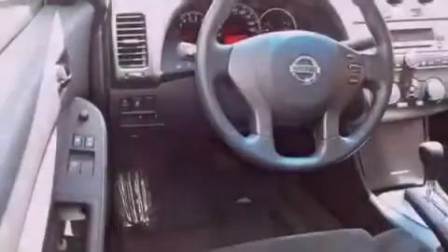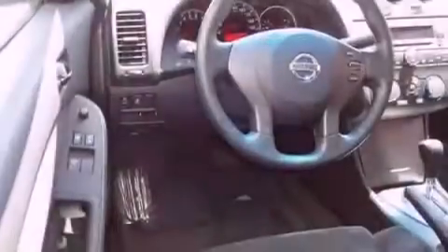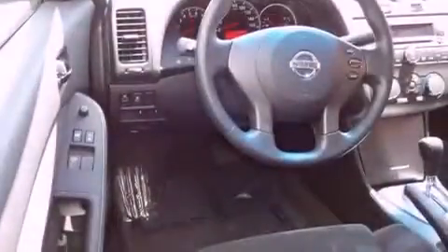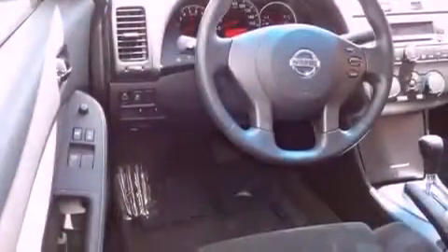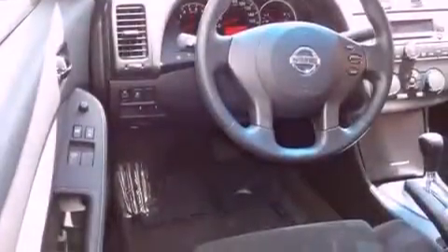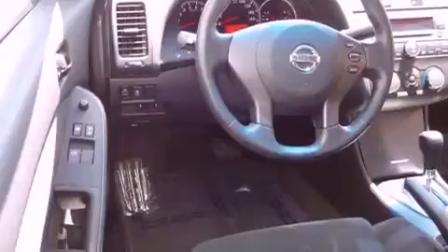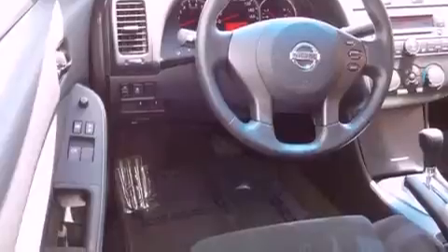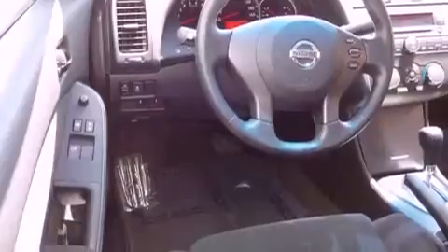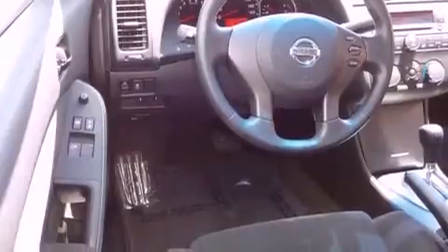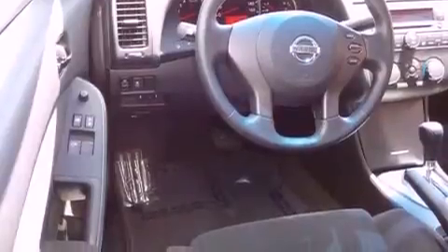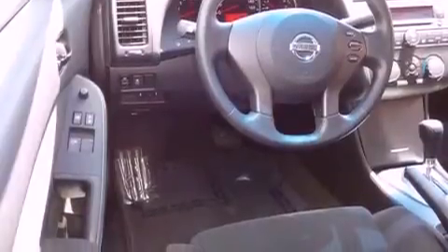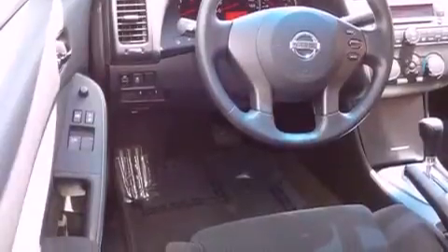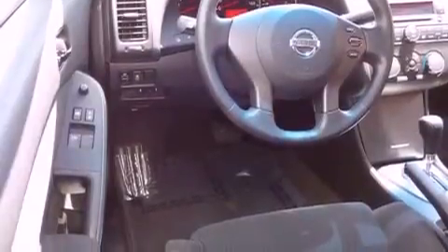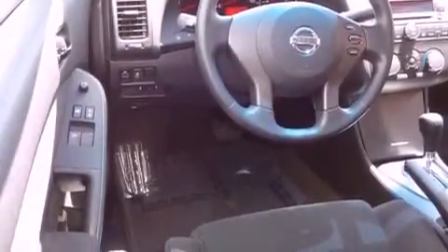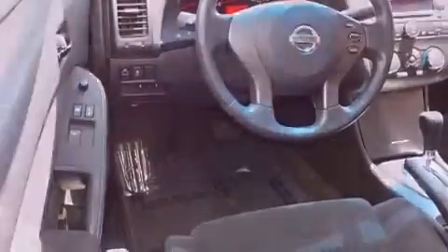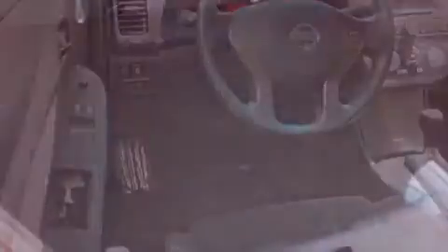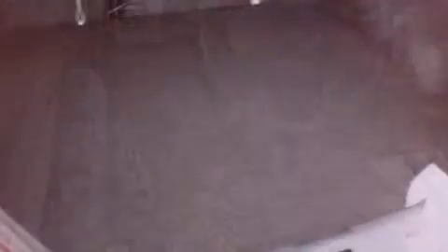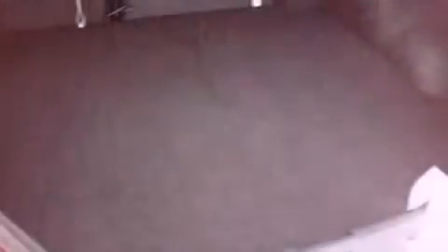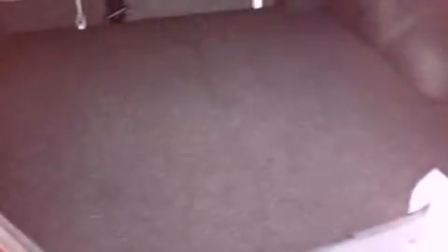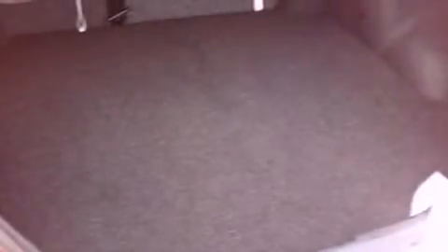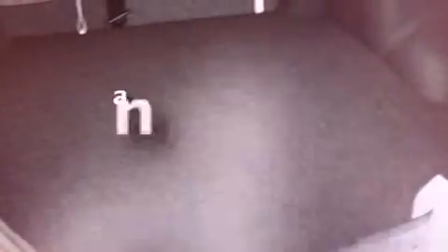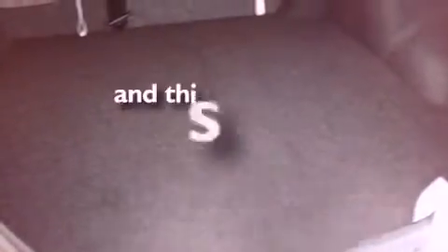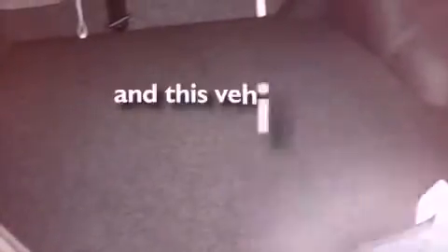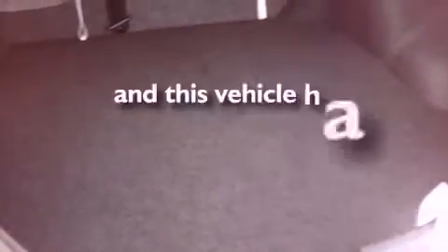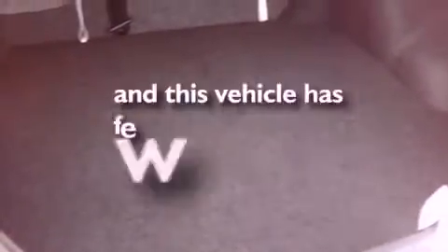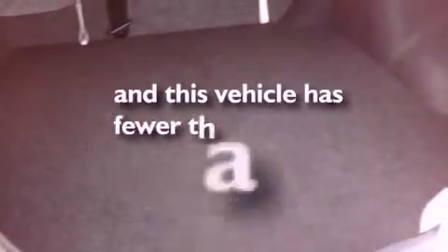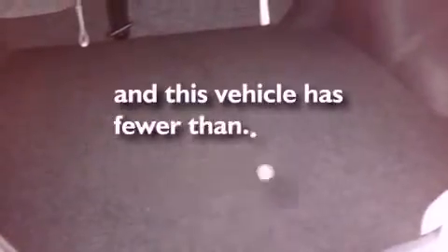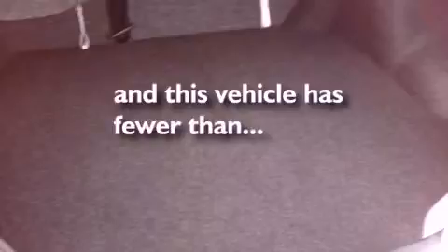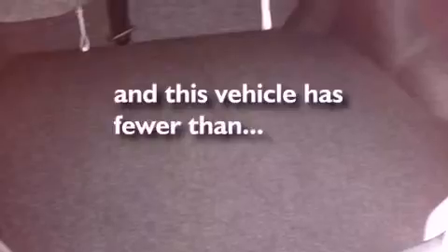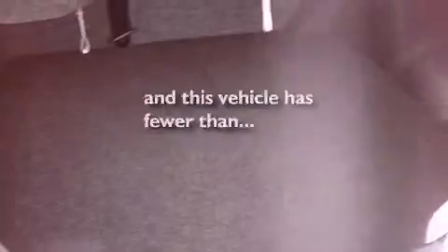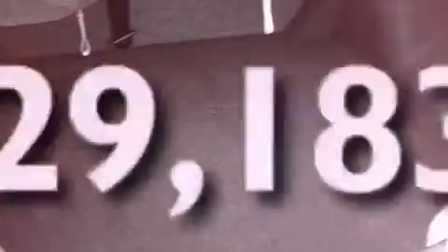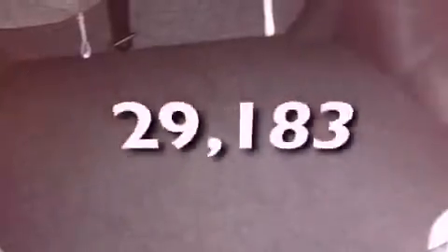It also has a traction control system, disc brakes with an anti-lock braking system, a push-button ignition, and fewer than 30,000 miles on the odometer.